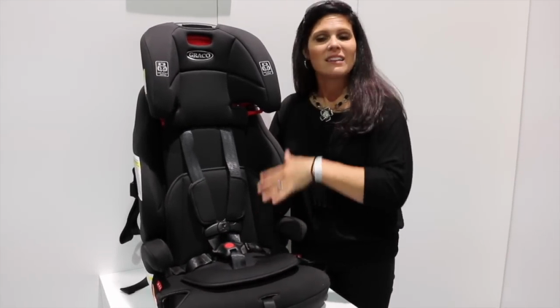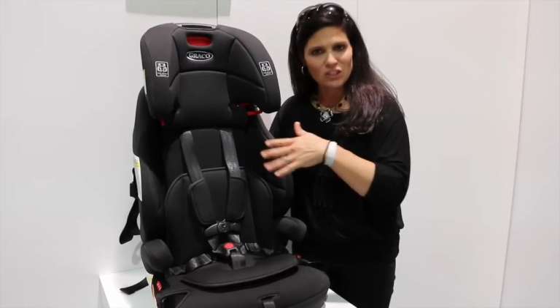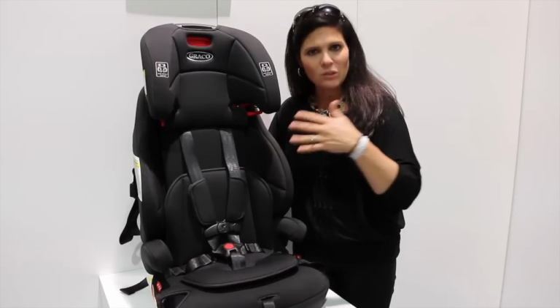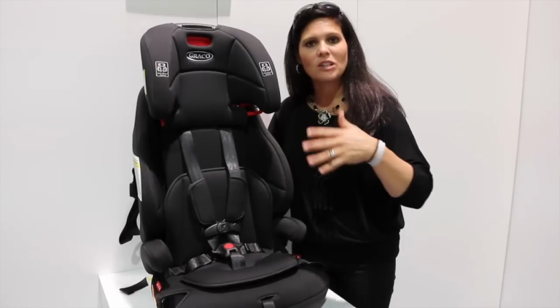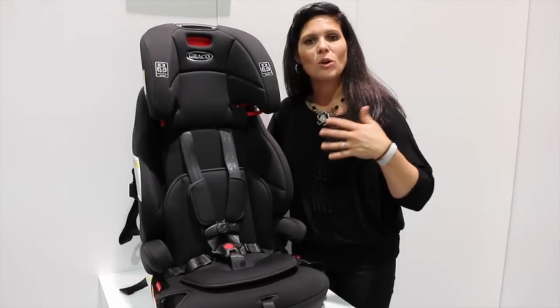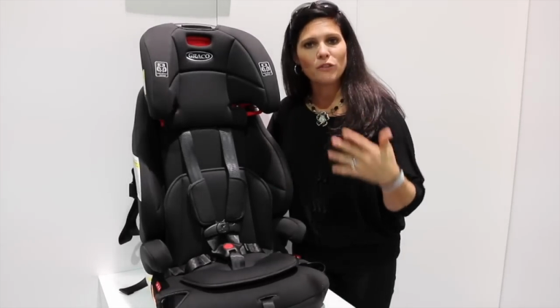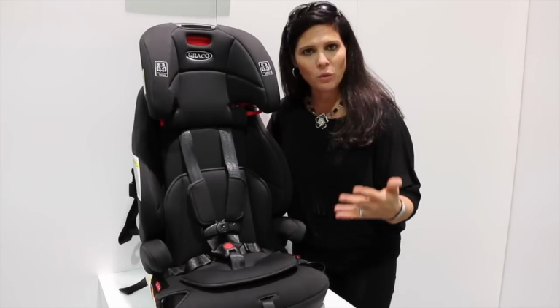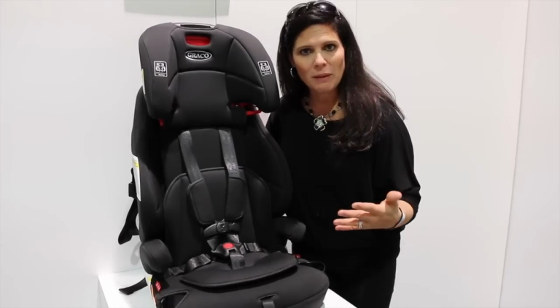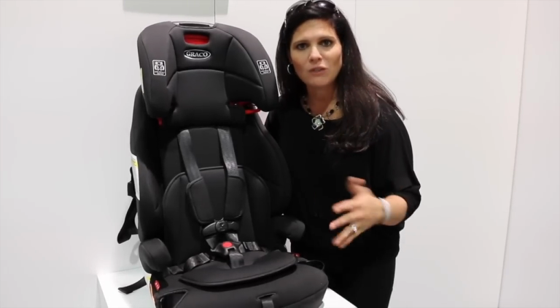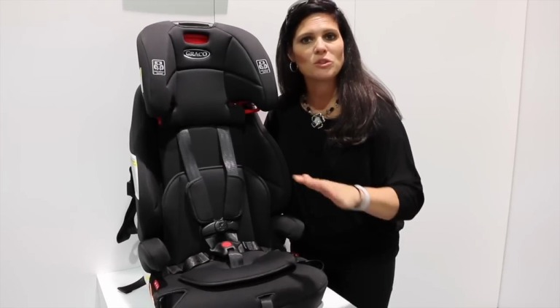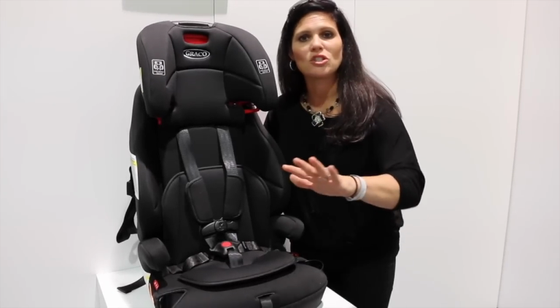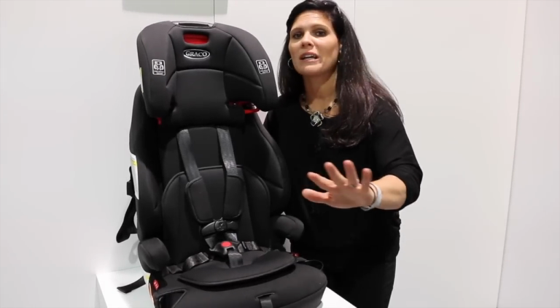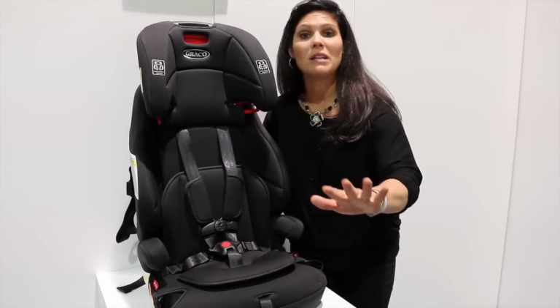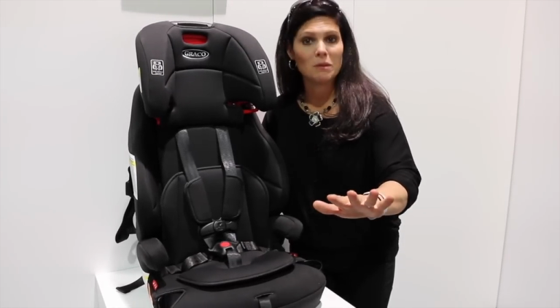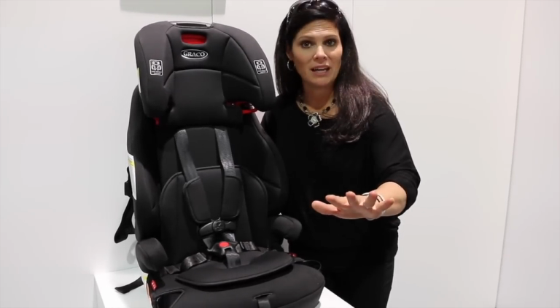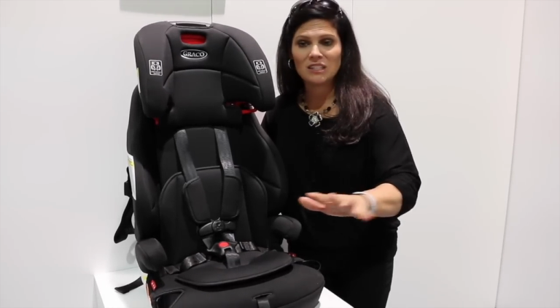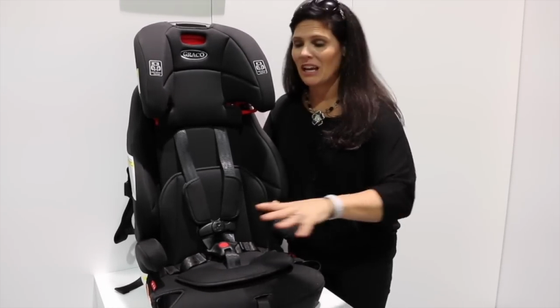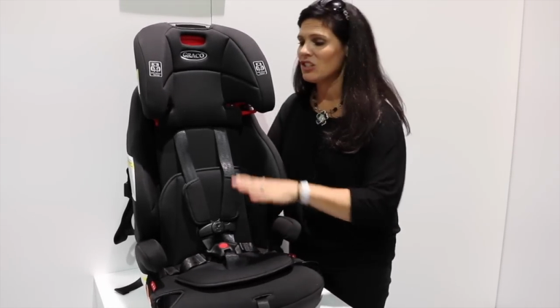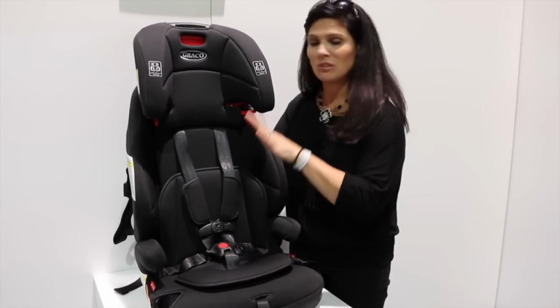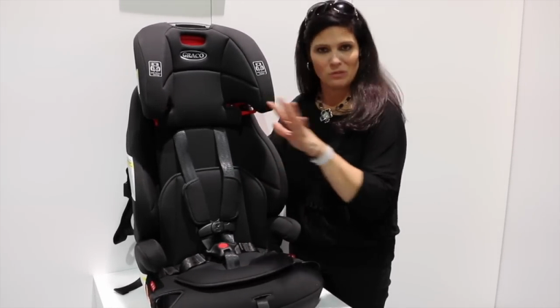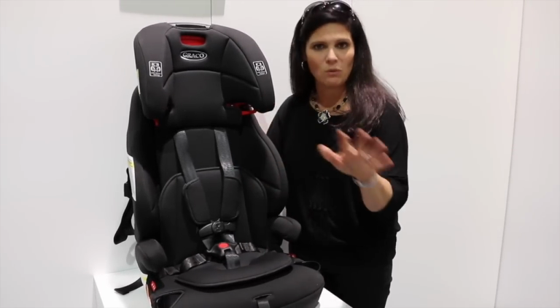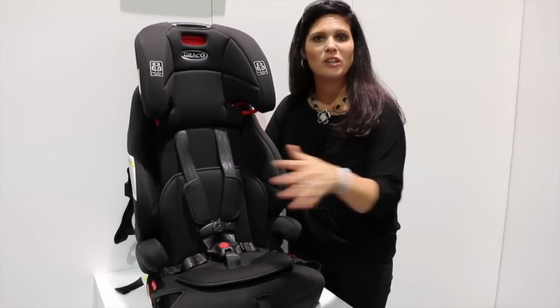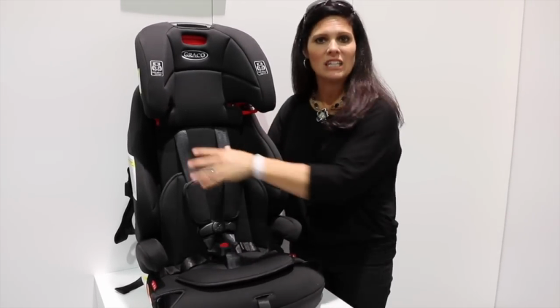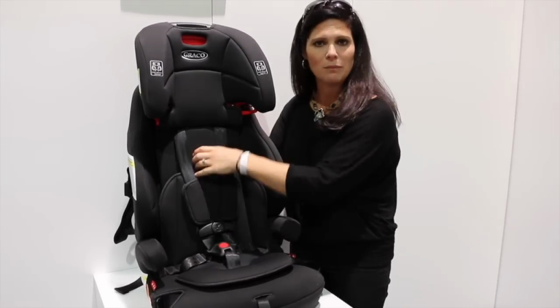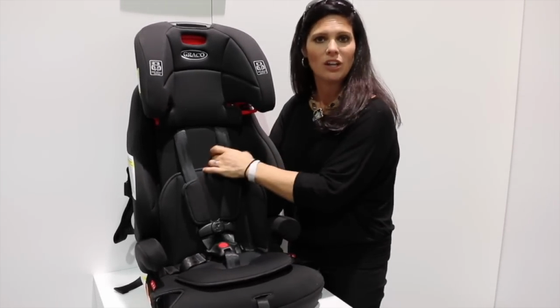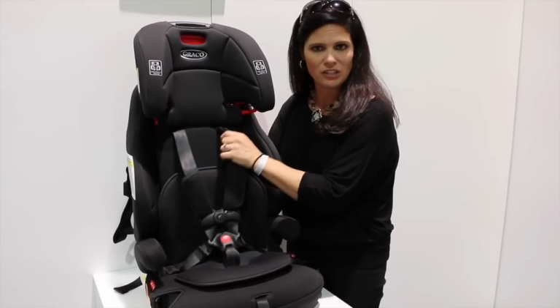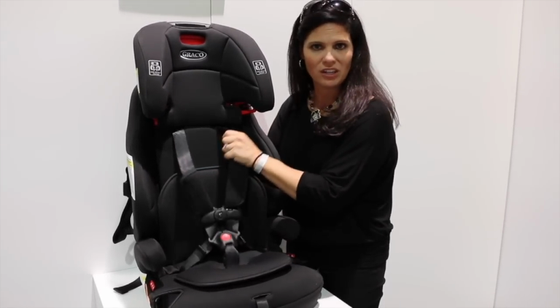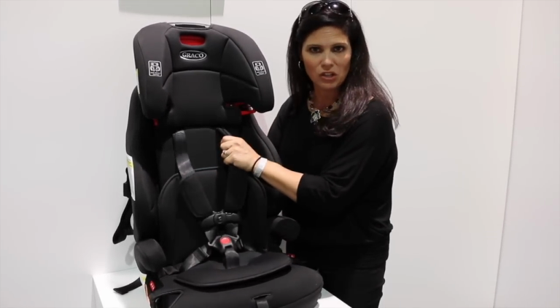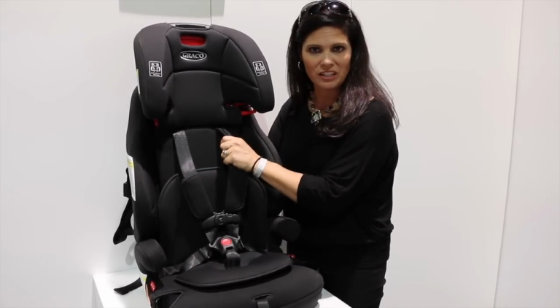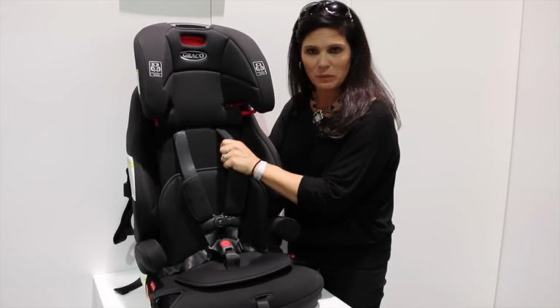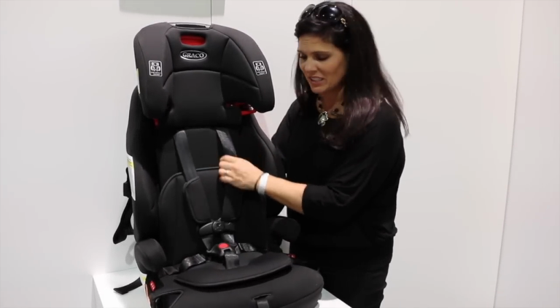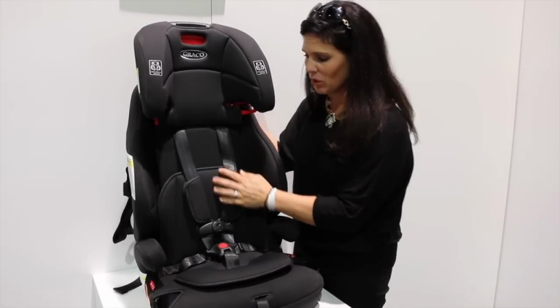Just to clarify, we're talking about a minimum of just over 40 pounds for the backless booster. I just want you to keep that harness on as long as possible.